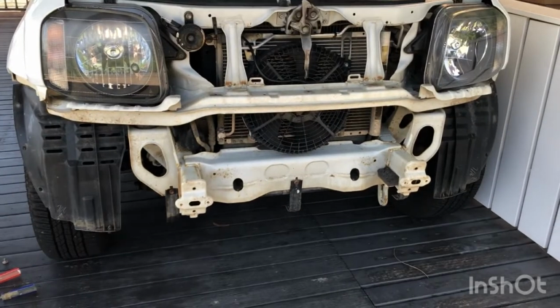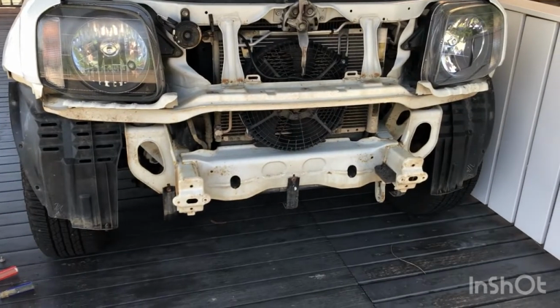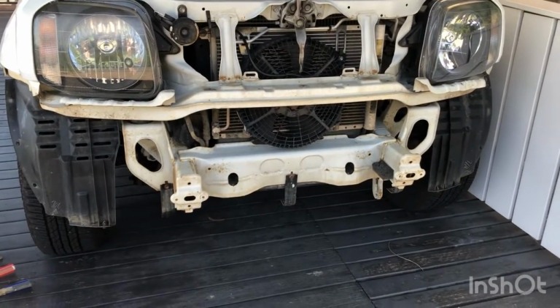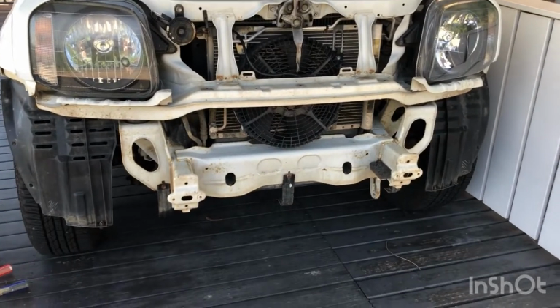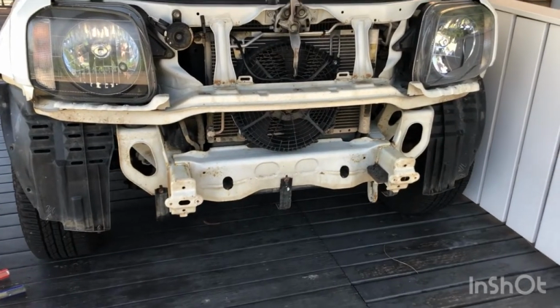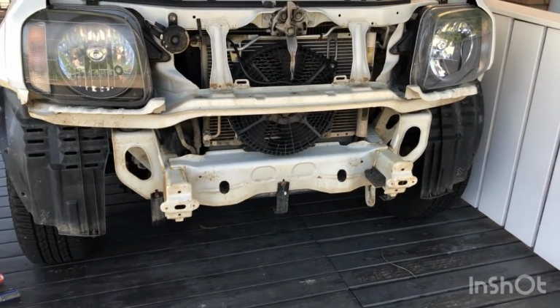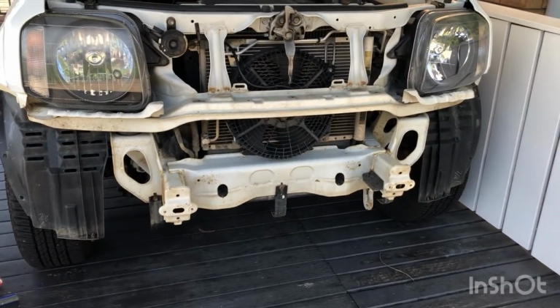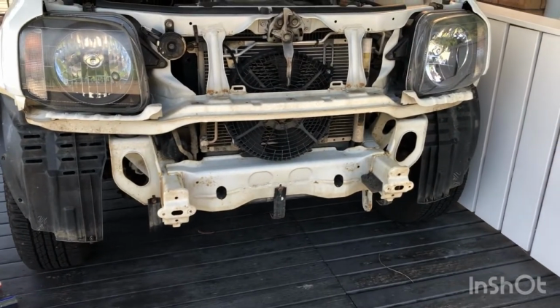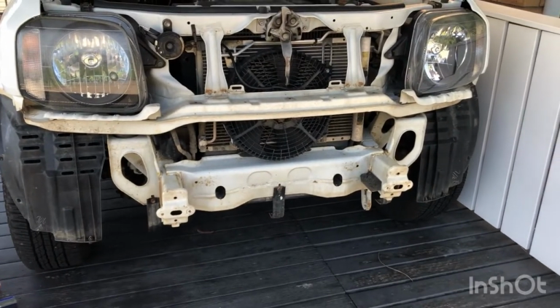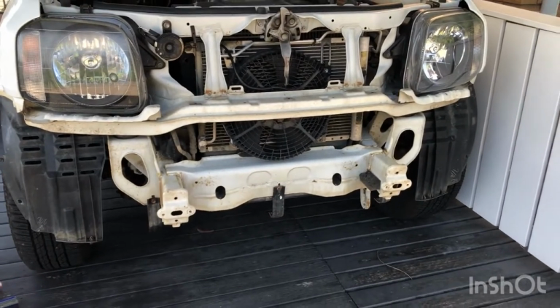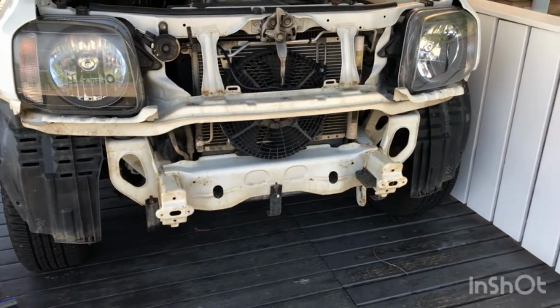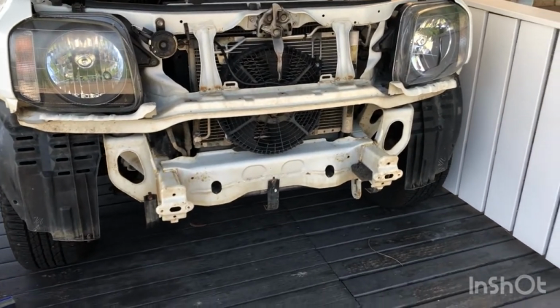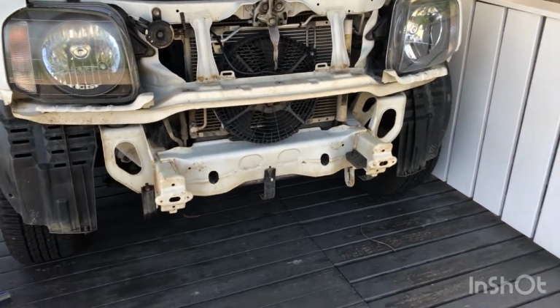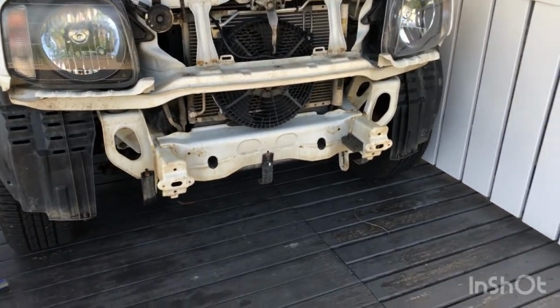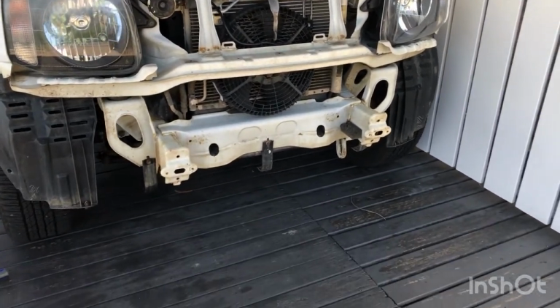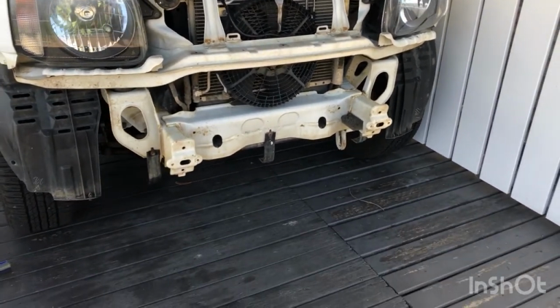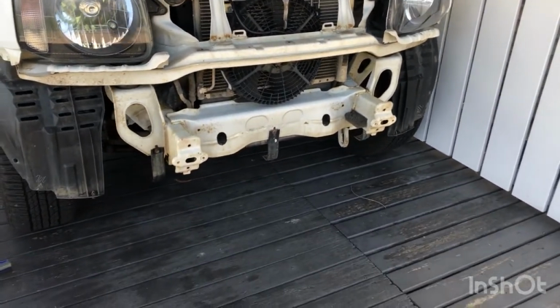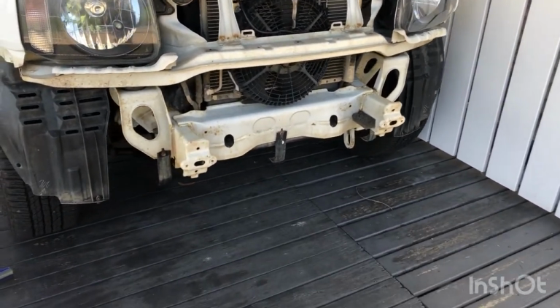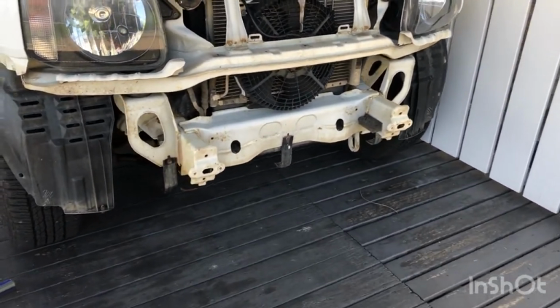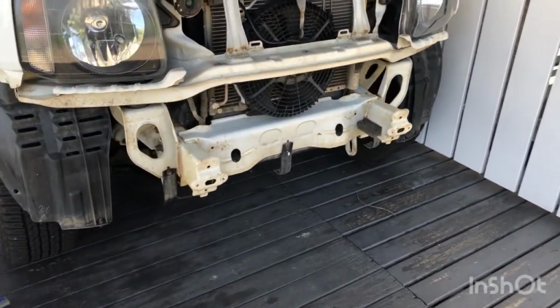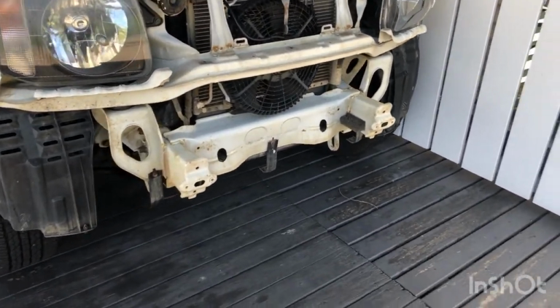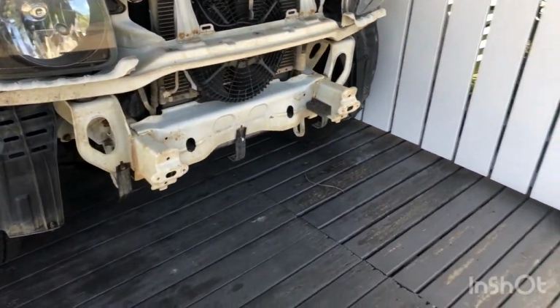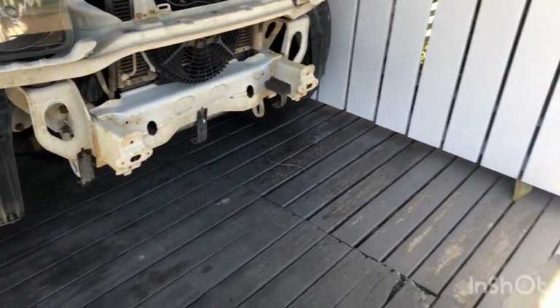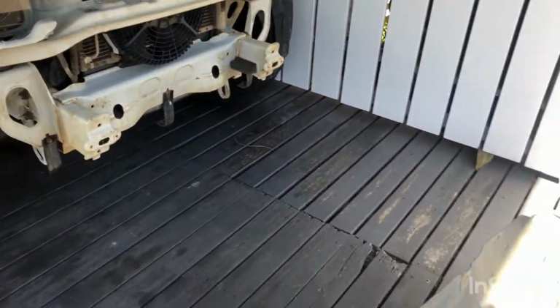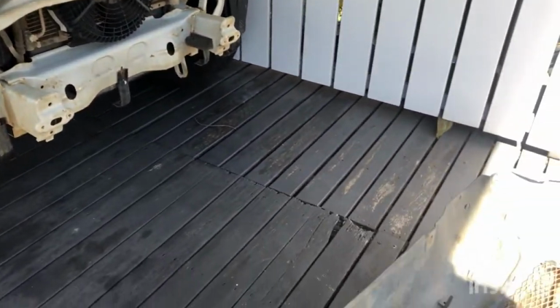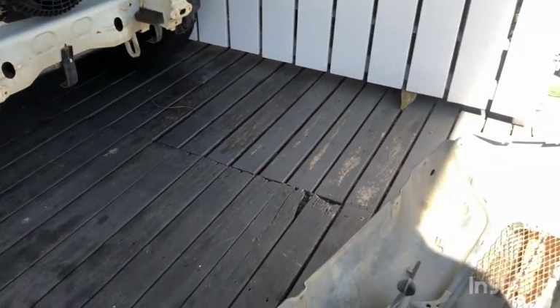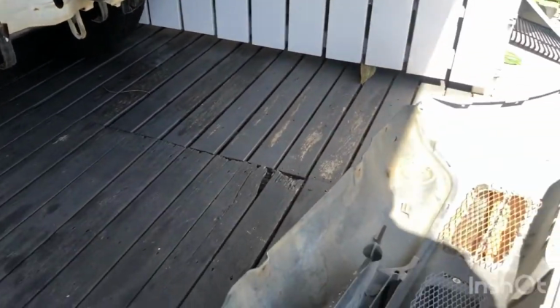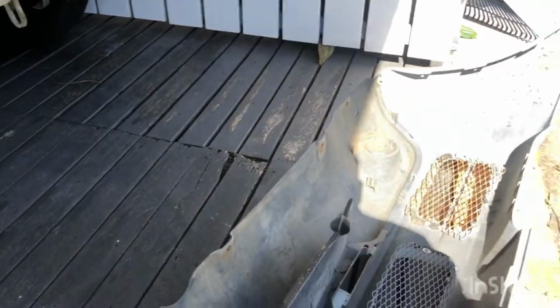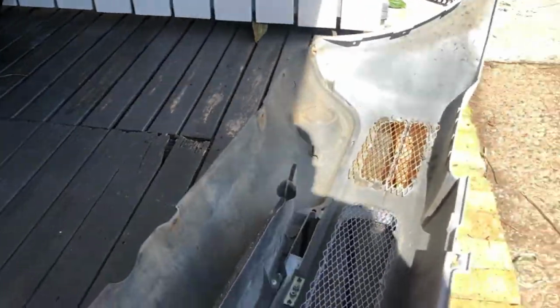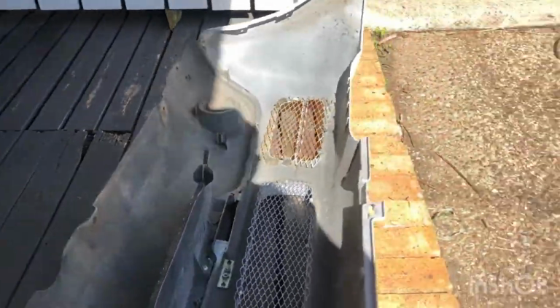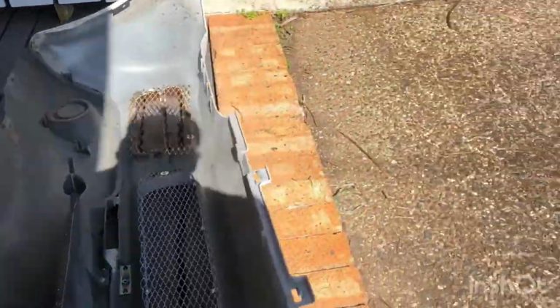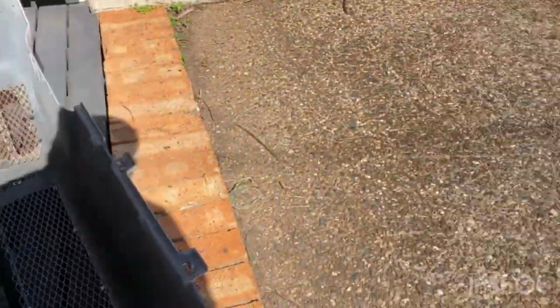Easy! Give it a clean while it's off. And let's have a look at the bumper.